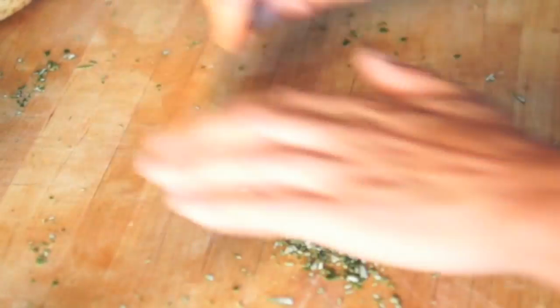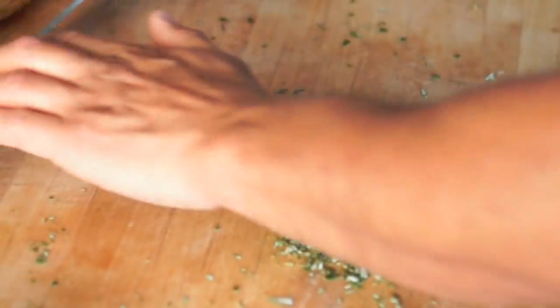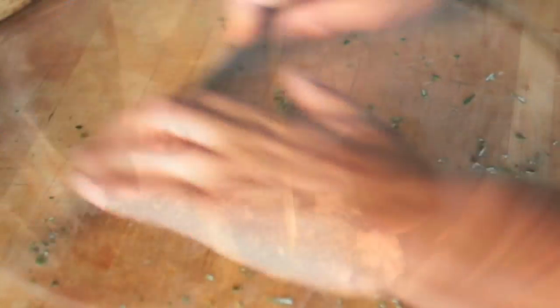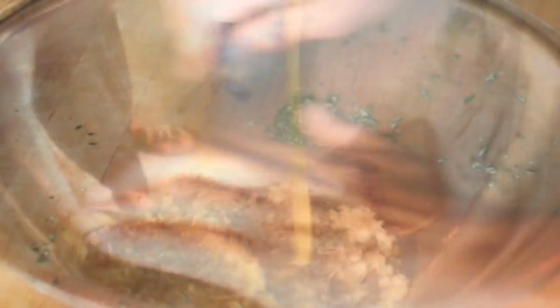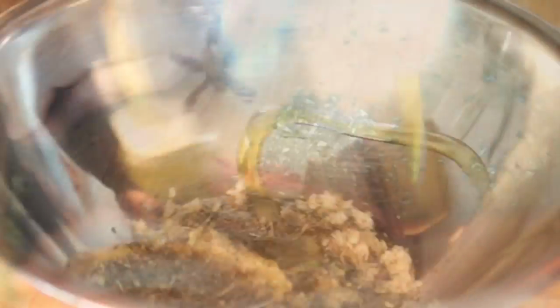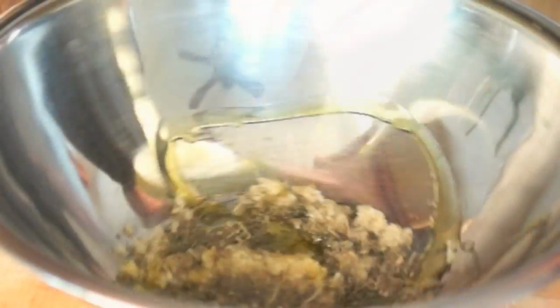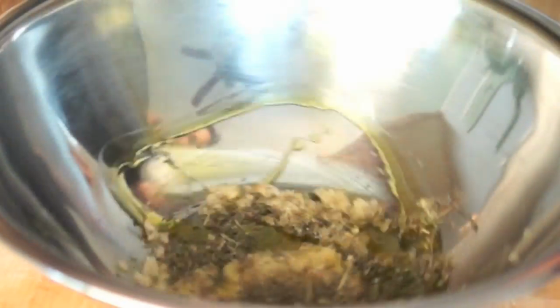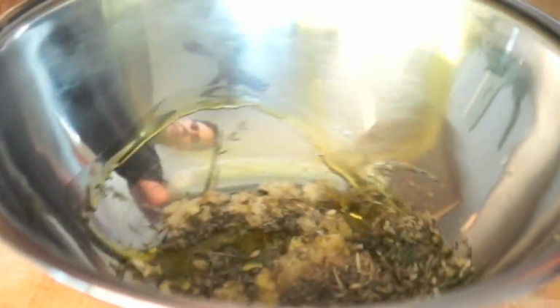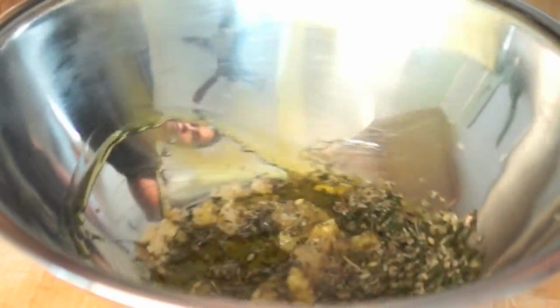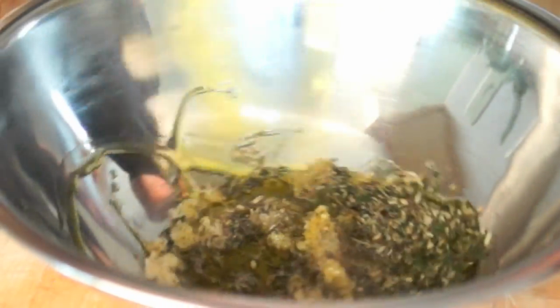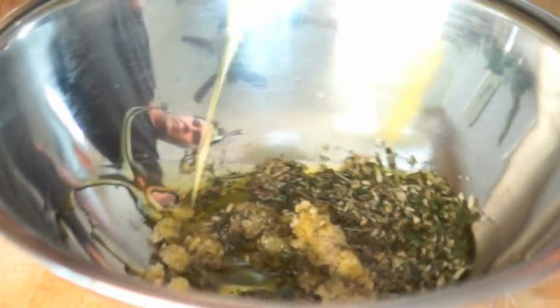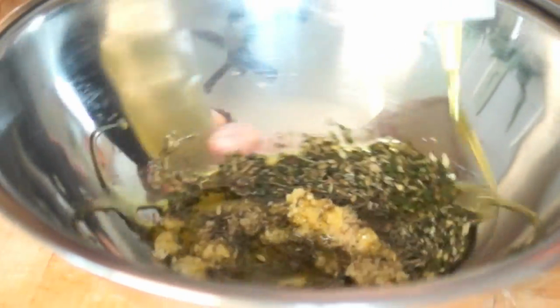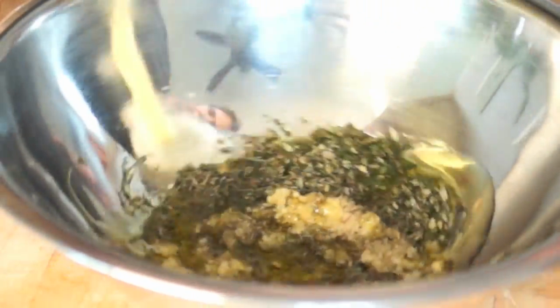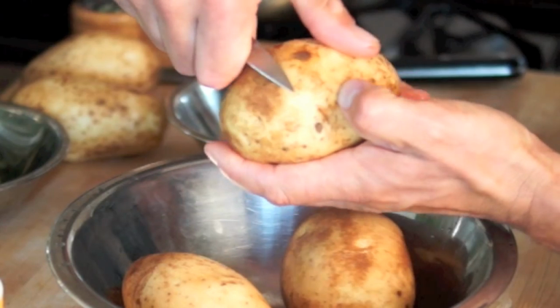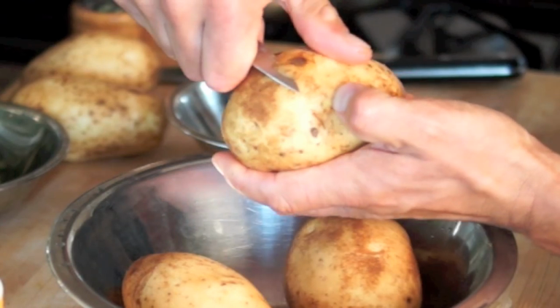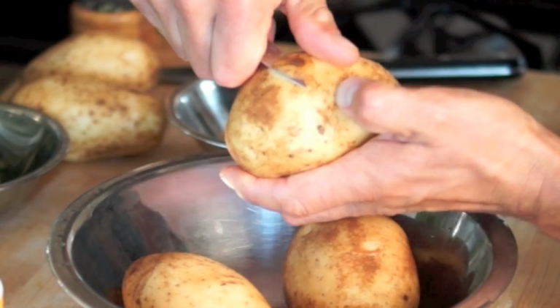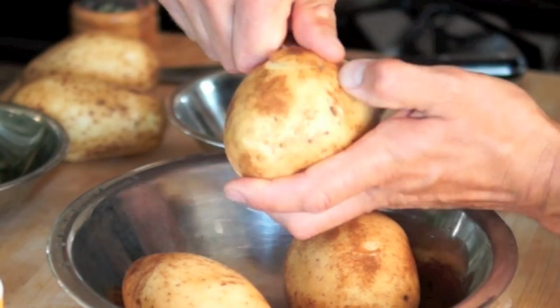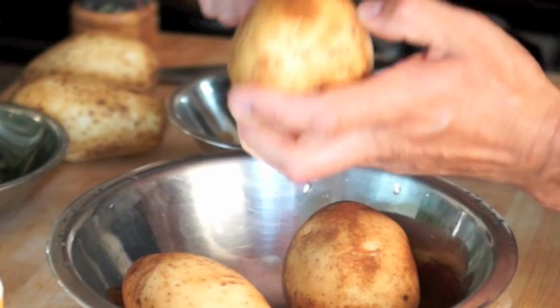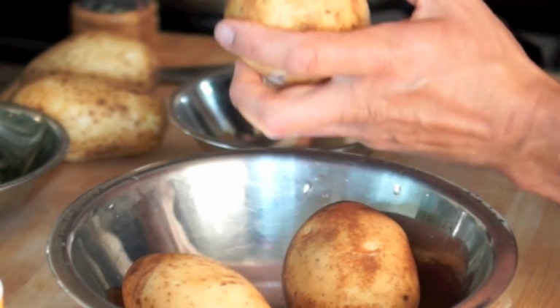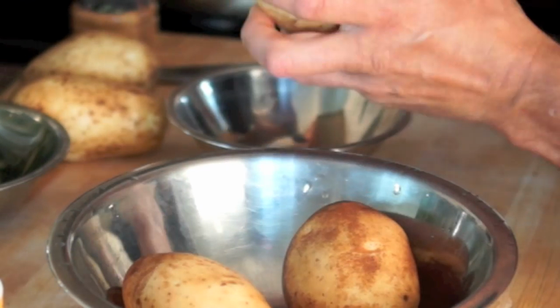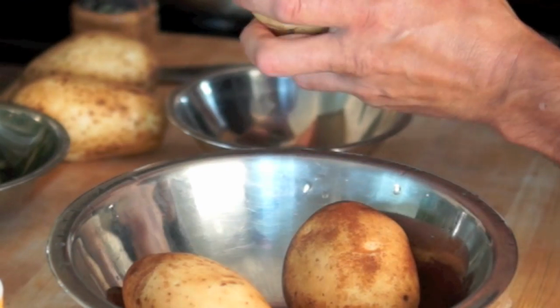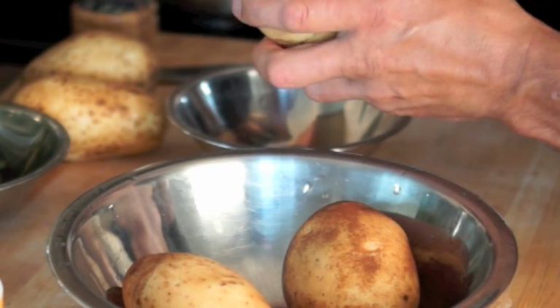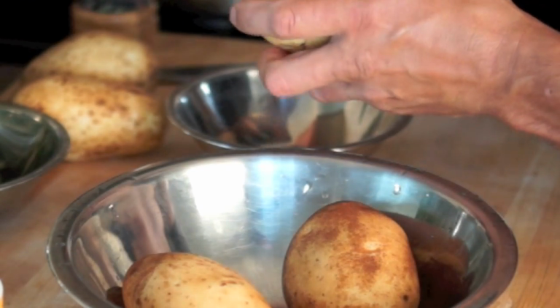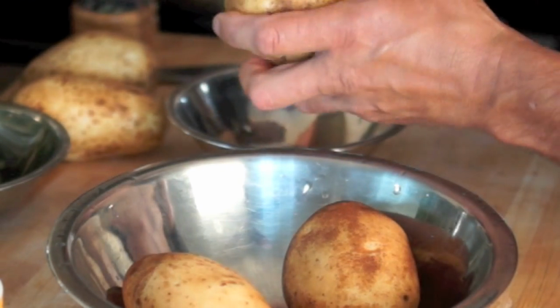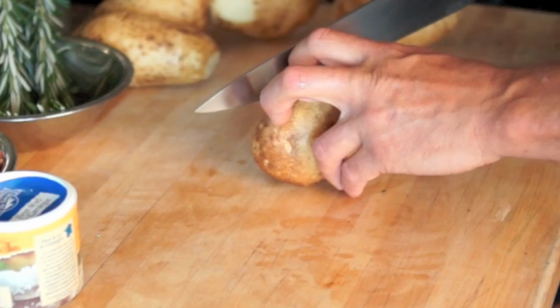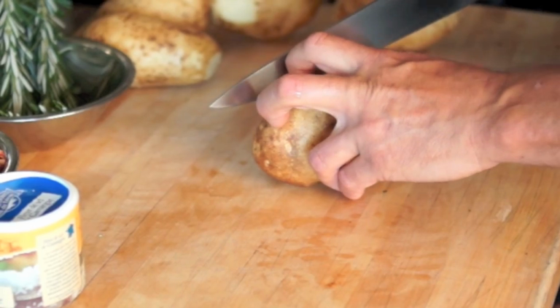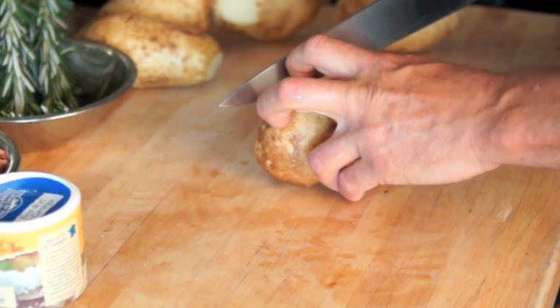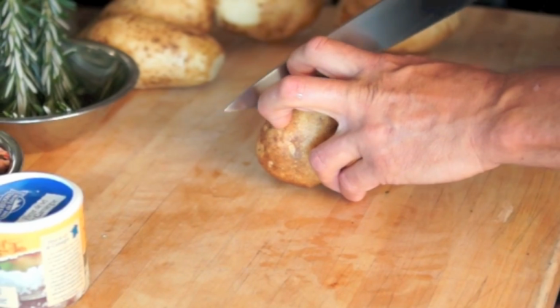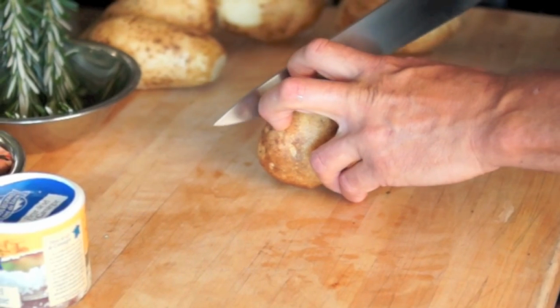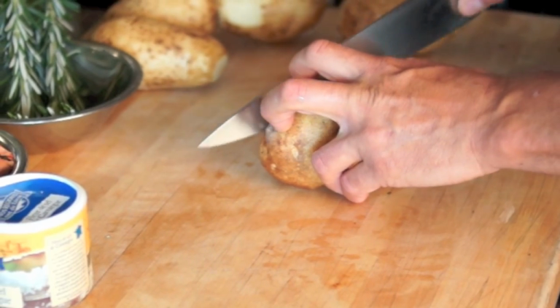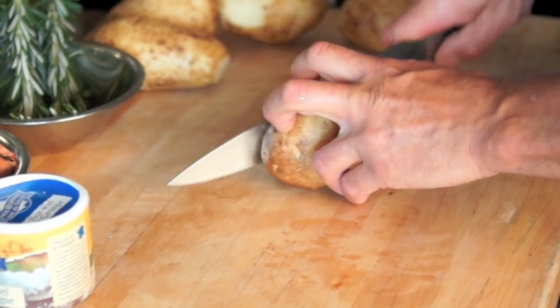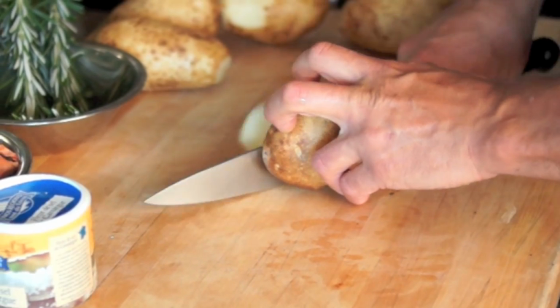Right before cutting up potatoes, remove any suspicious black spots that may hide dirt.